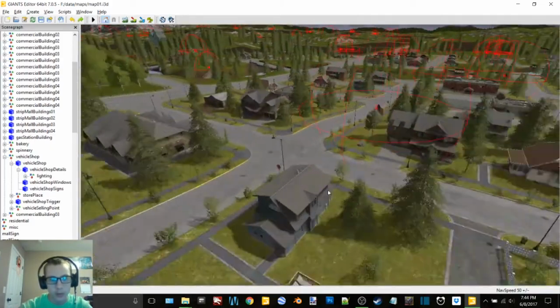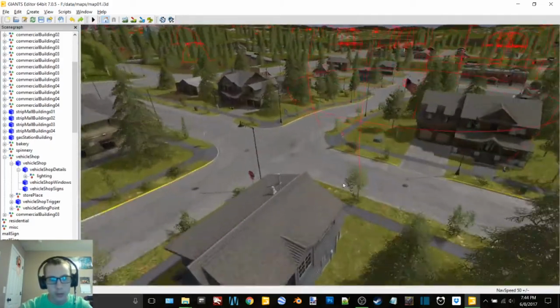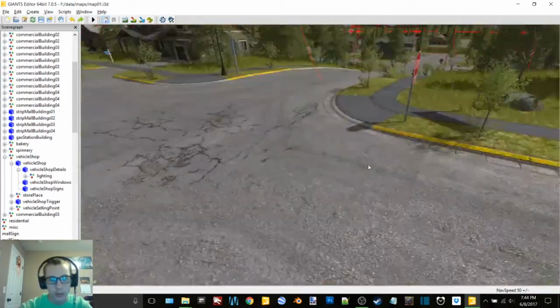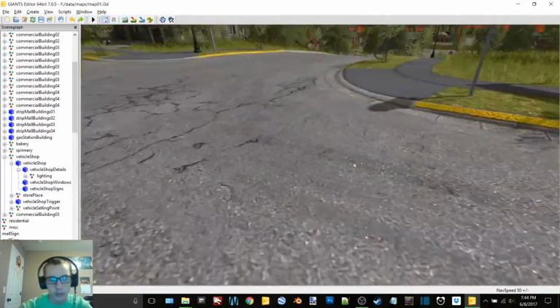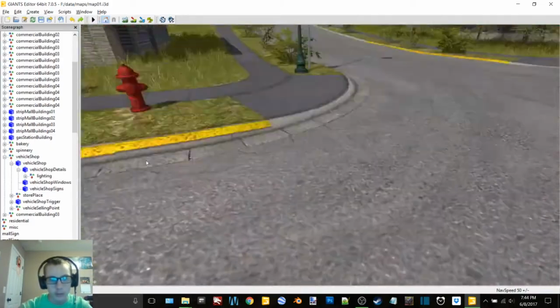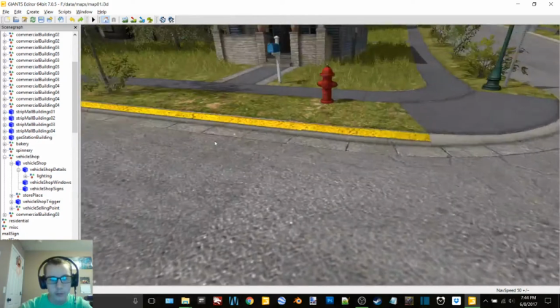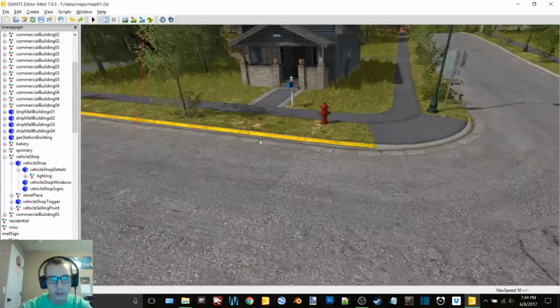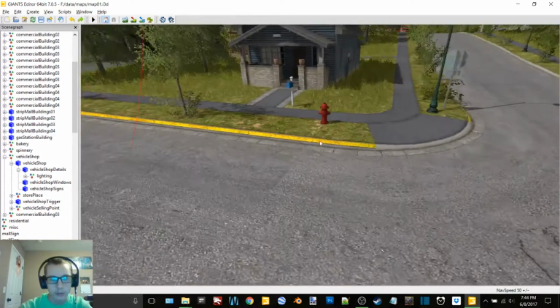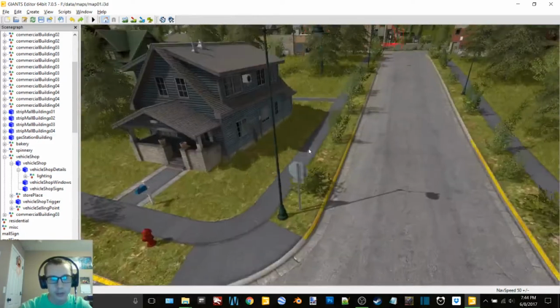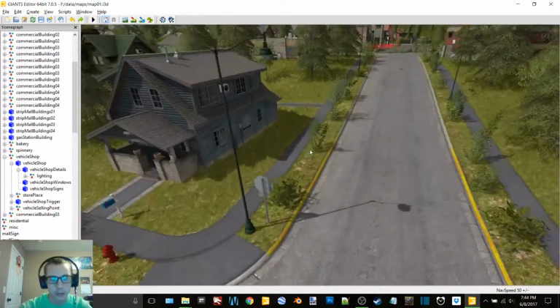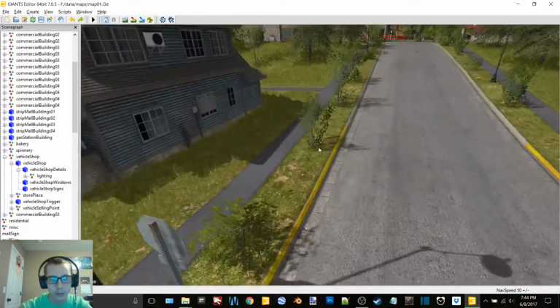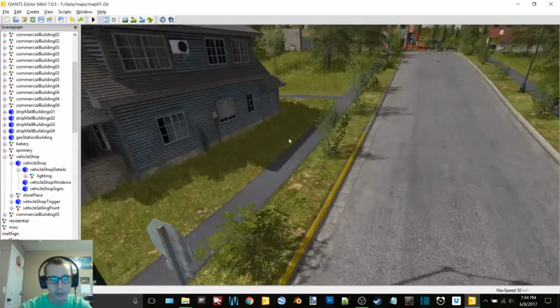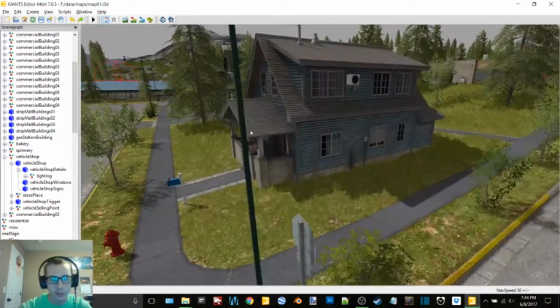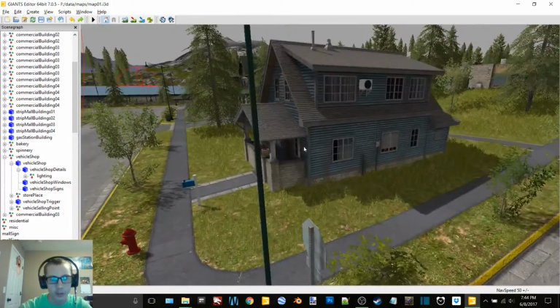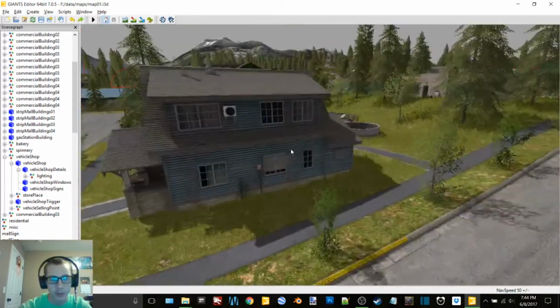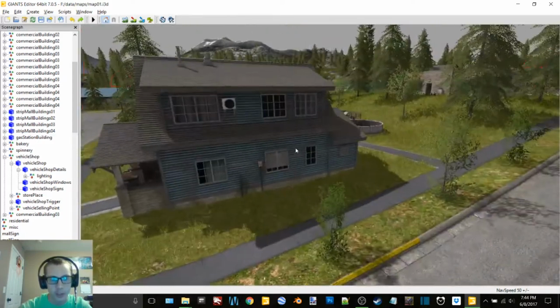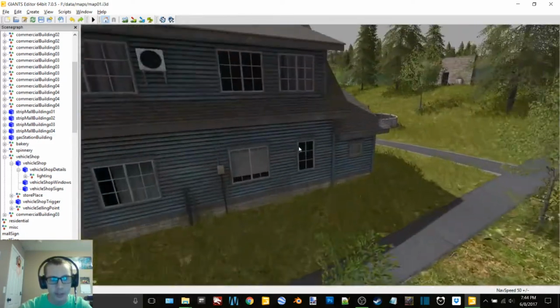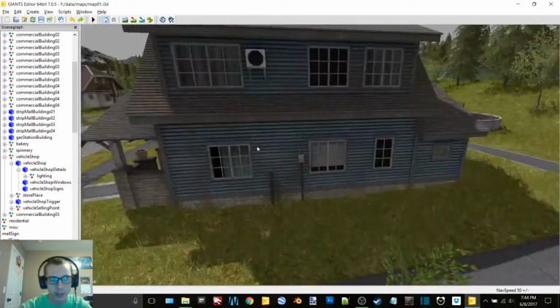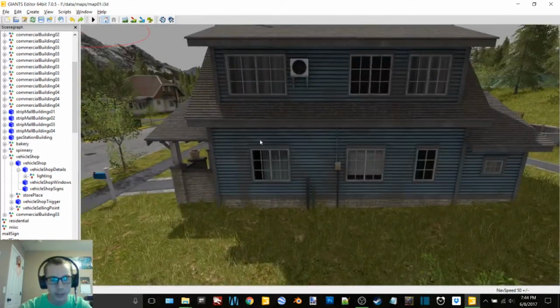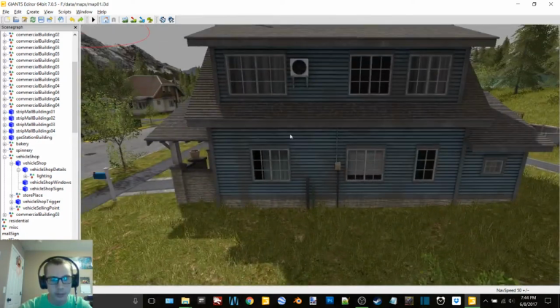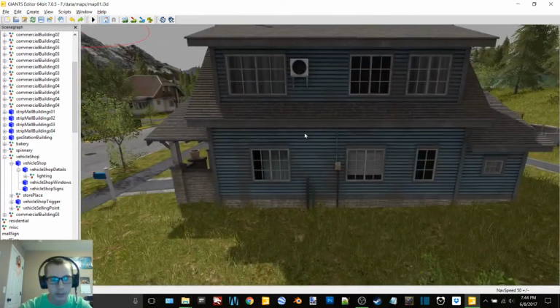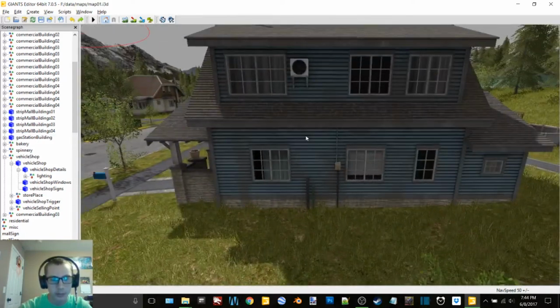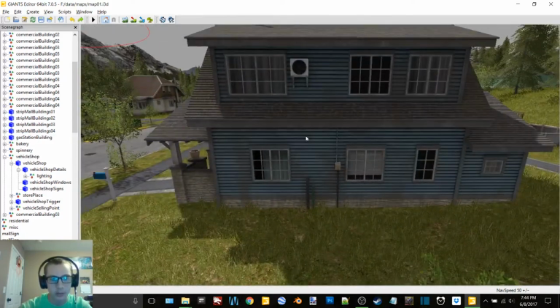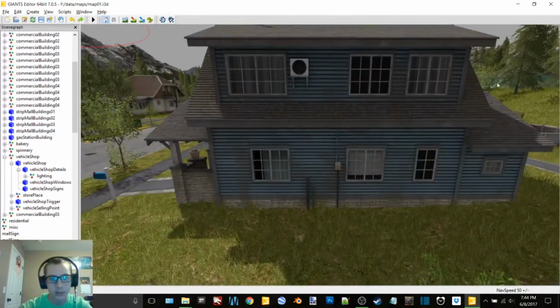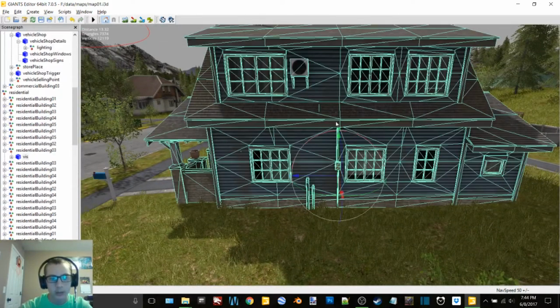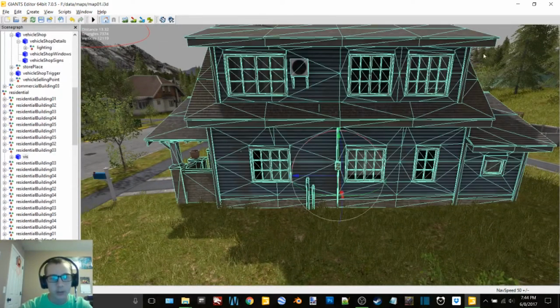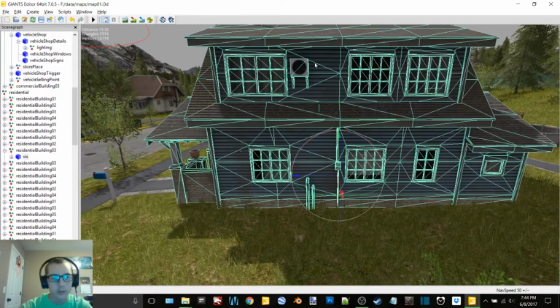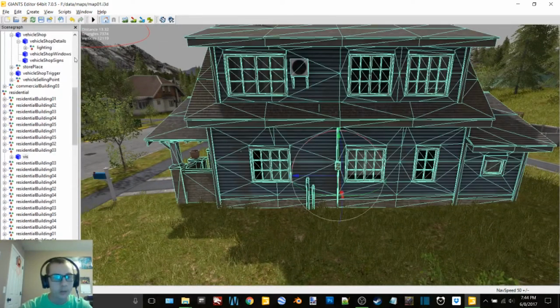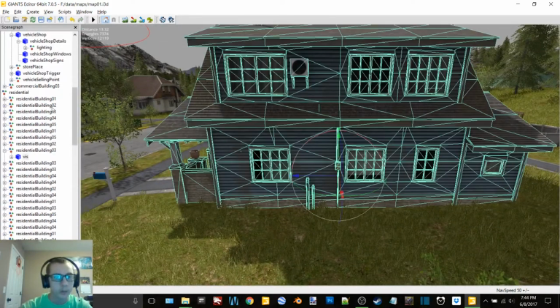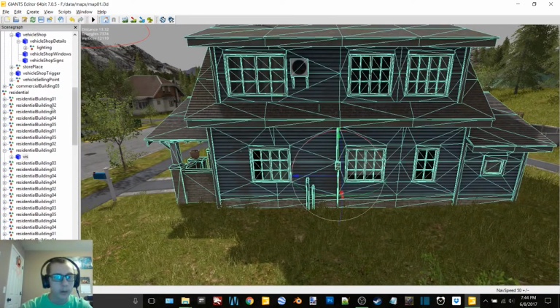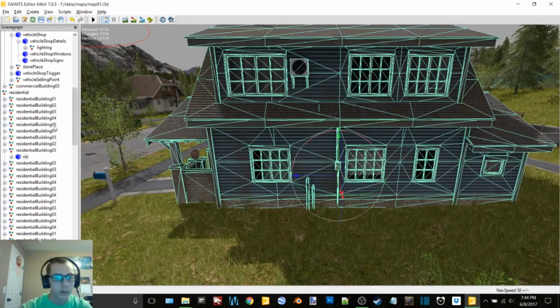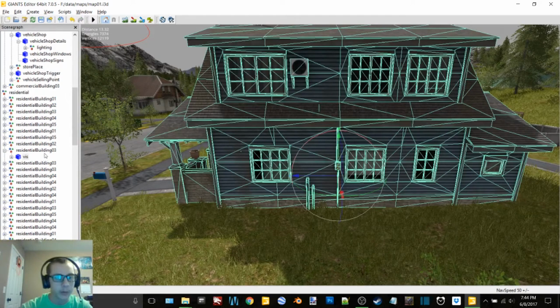Okay, you know what, we're just going to go with this blue house. I like the way that it looks, so we're going with it.